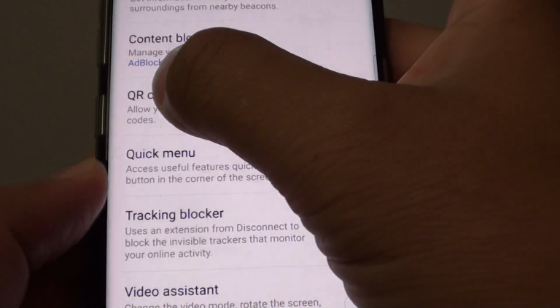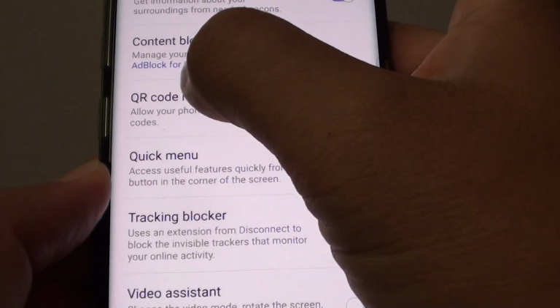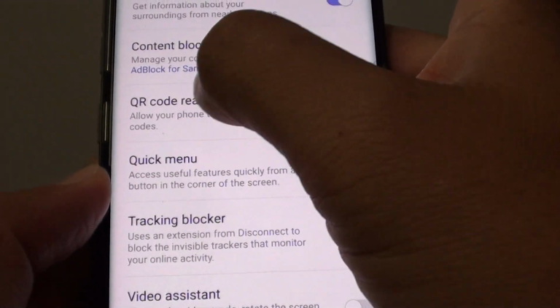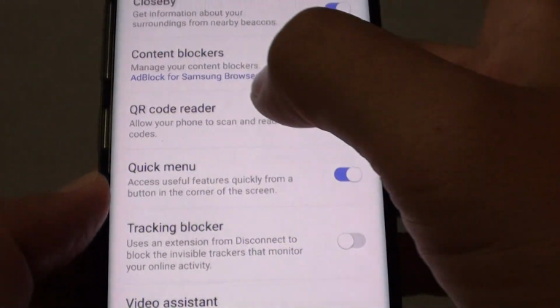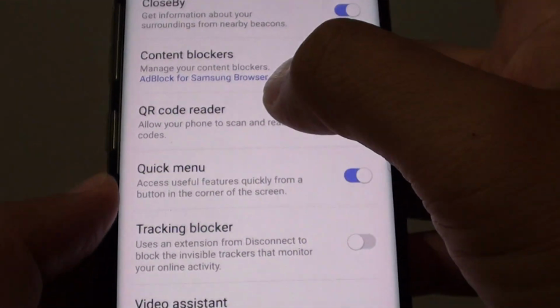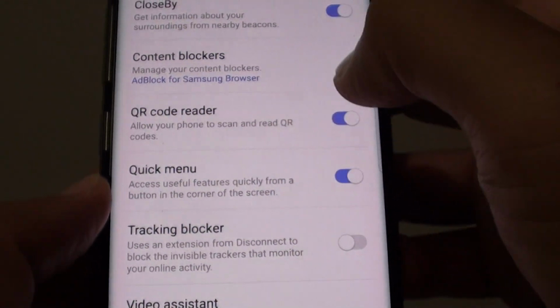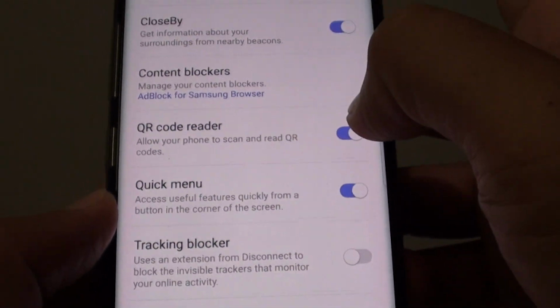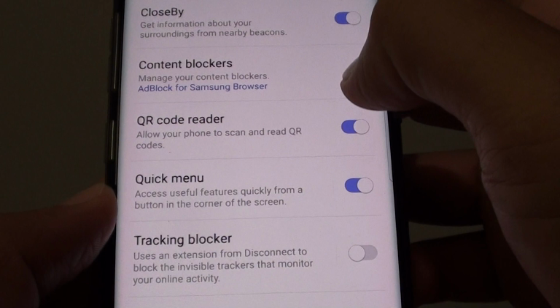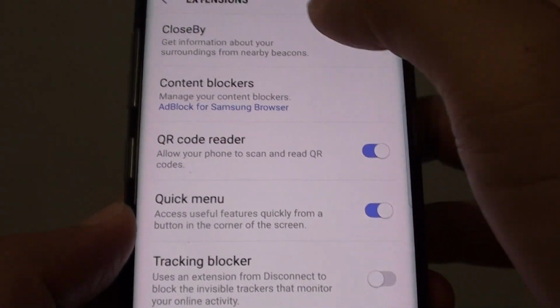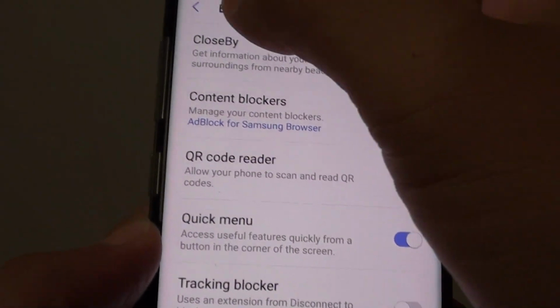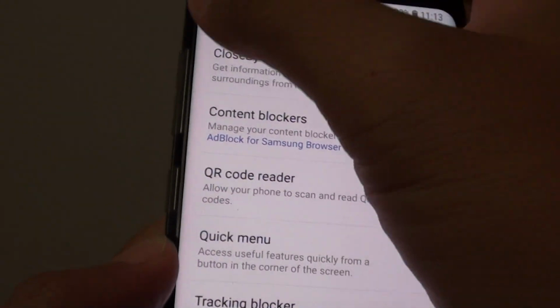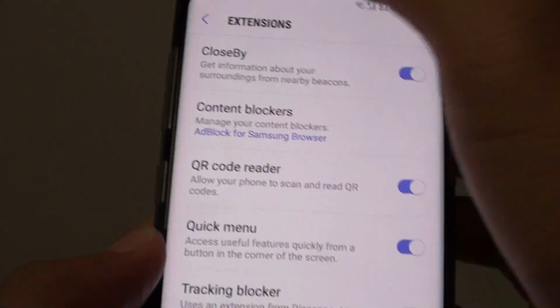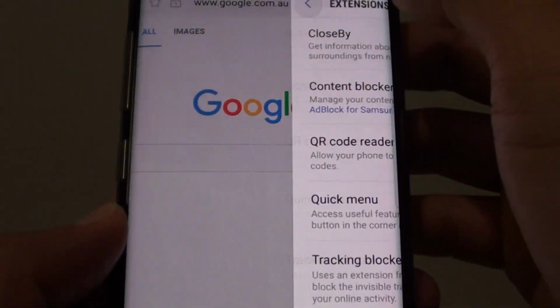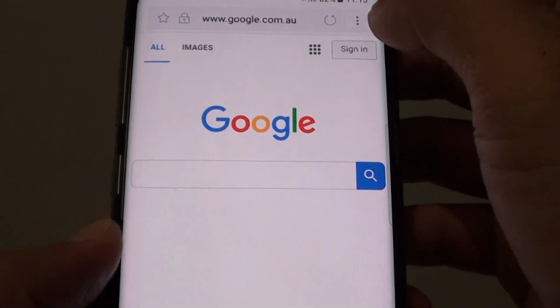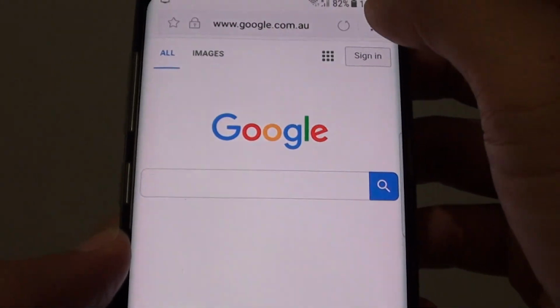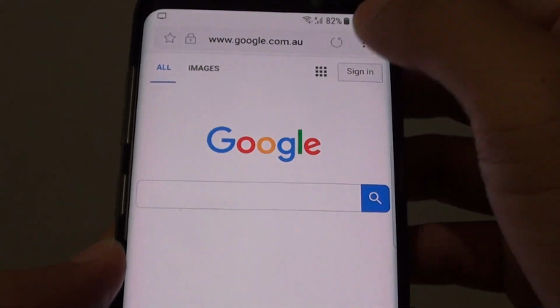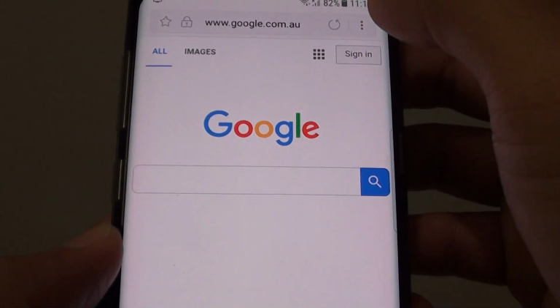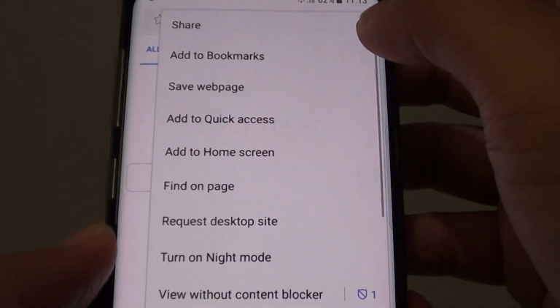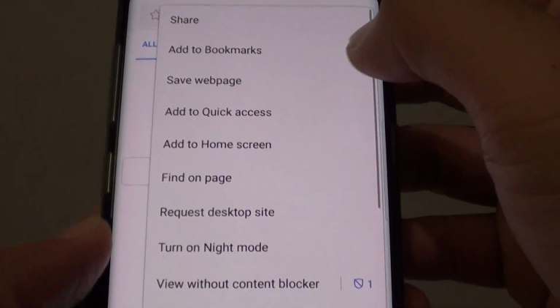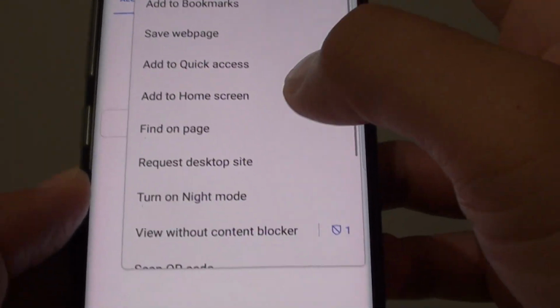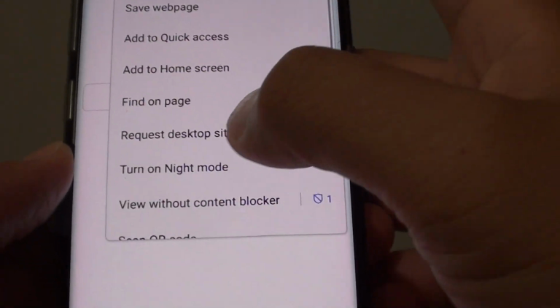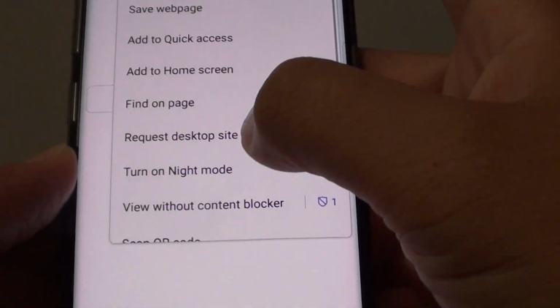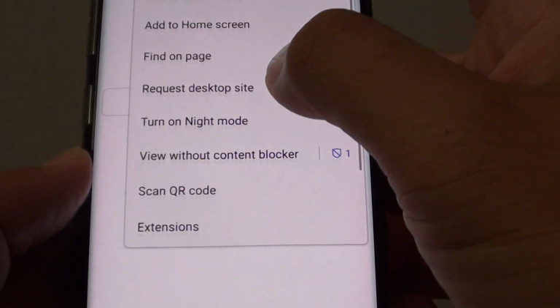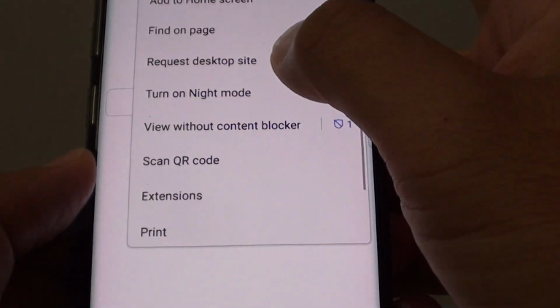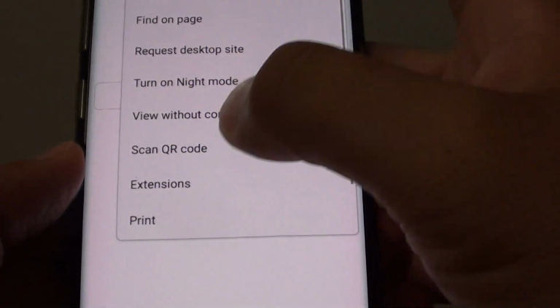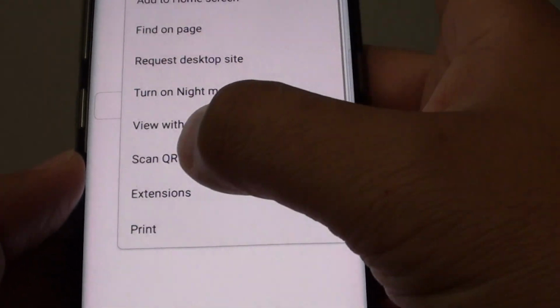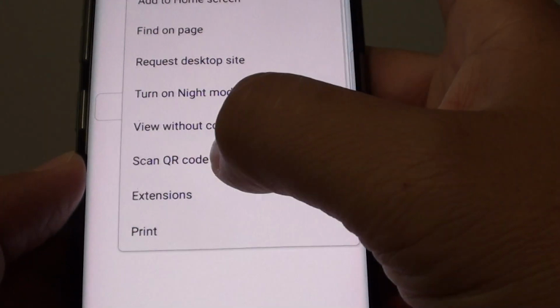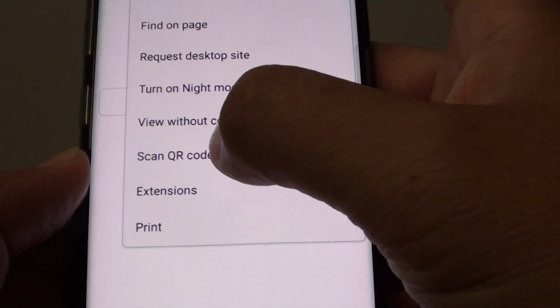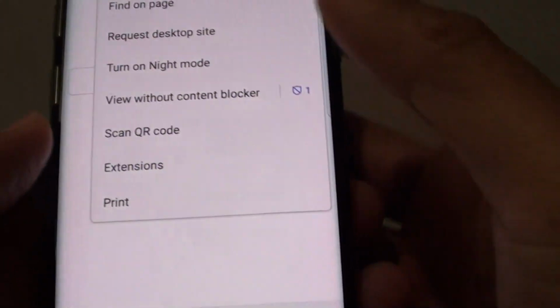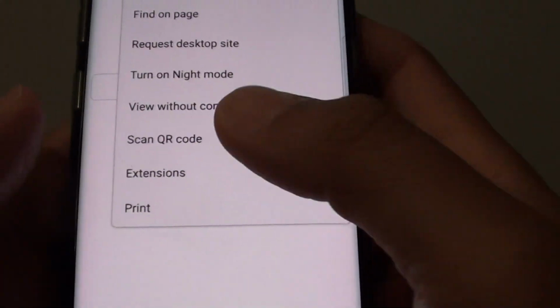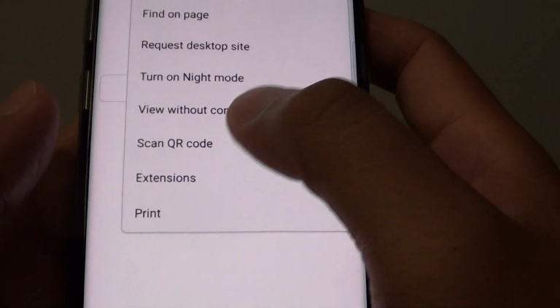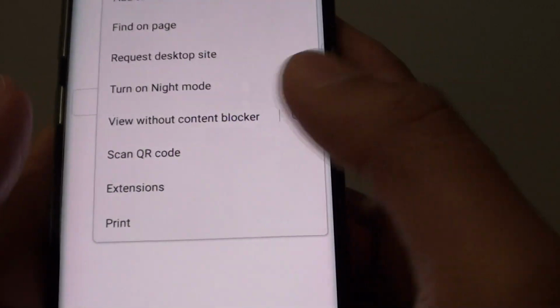Tap on QR code reader to turn it on. Once it is on, it will appear in the menu right here — scan QR code.